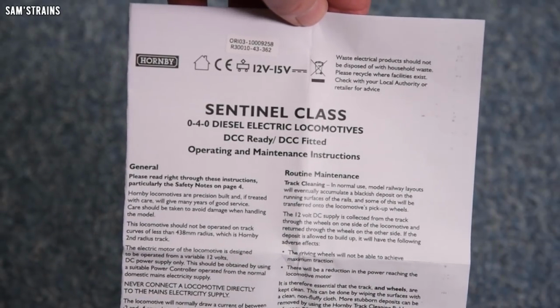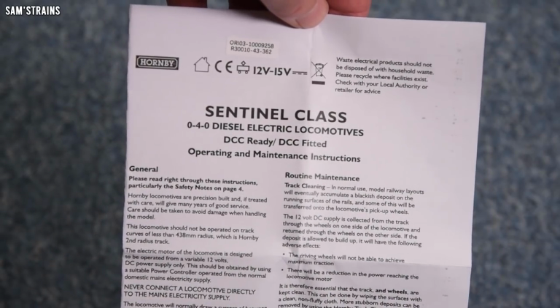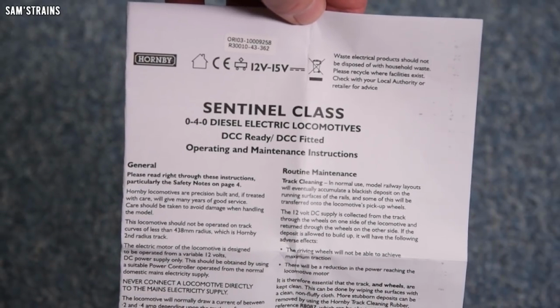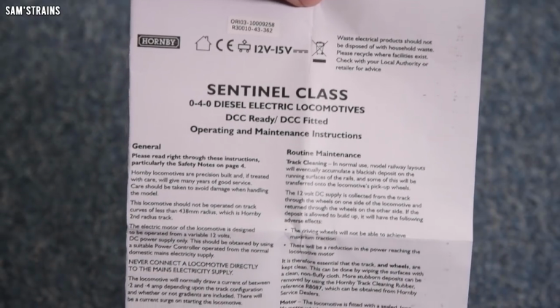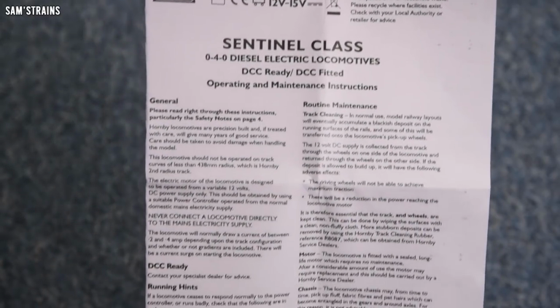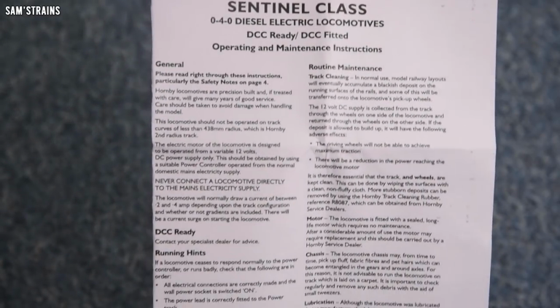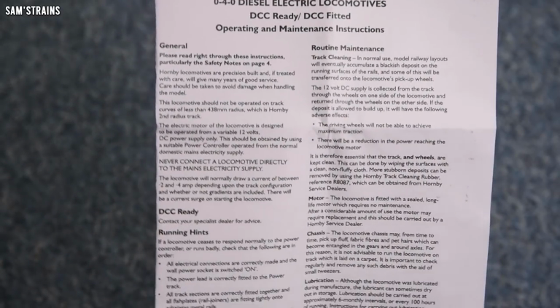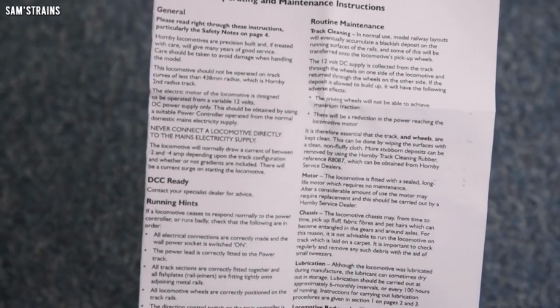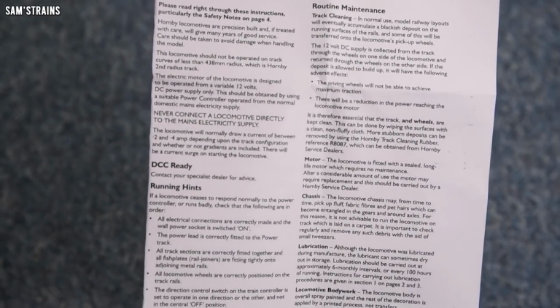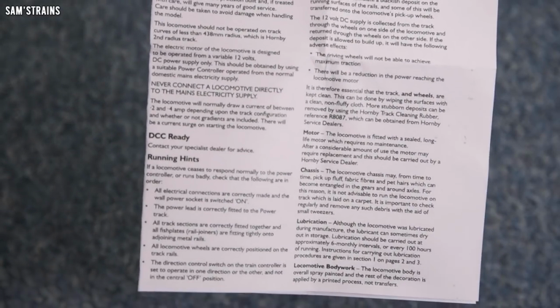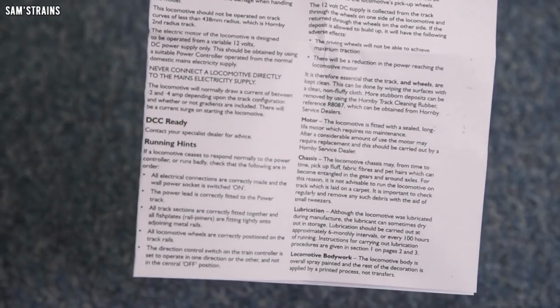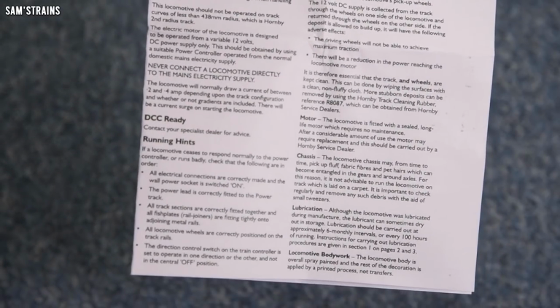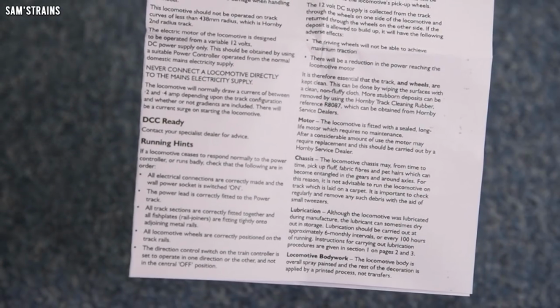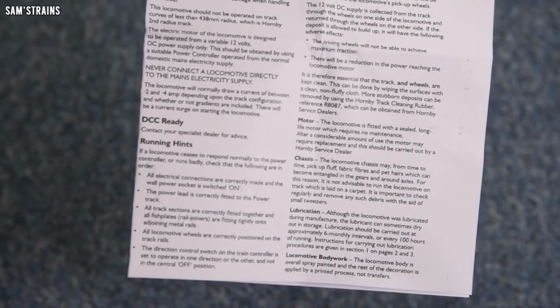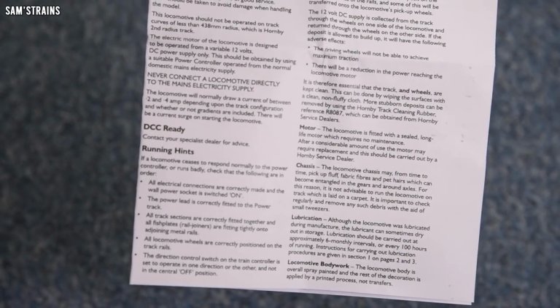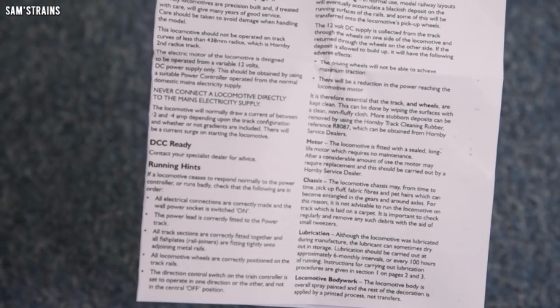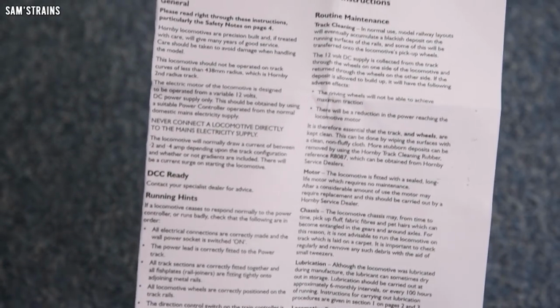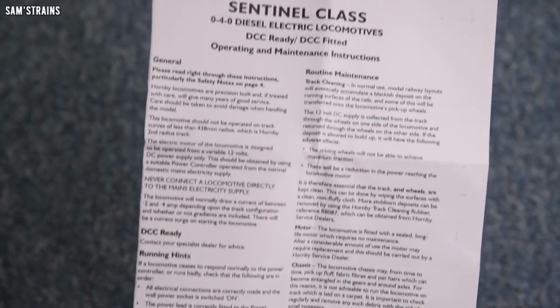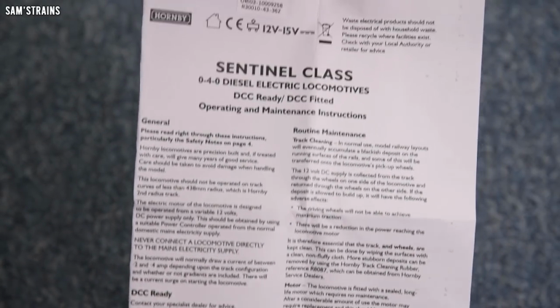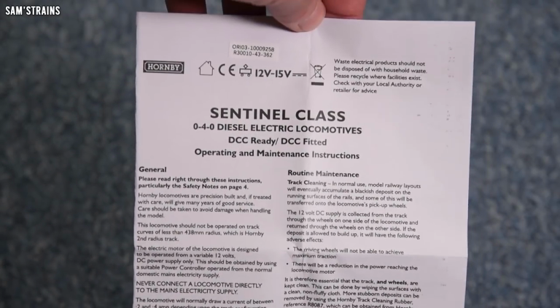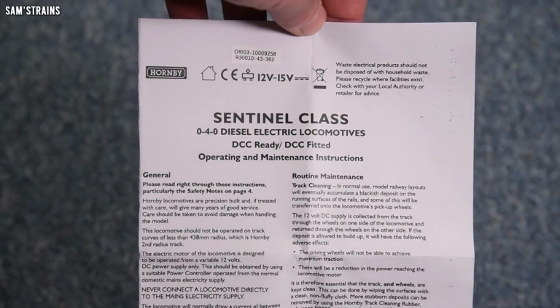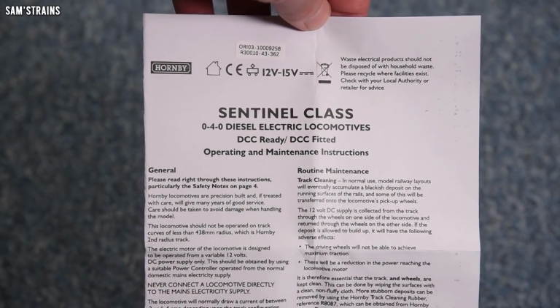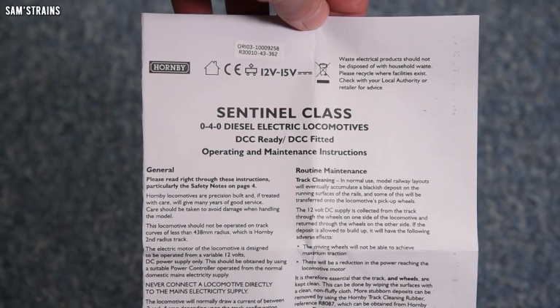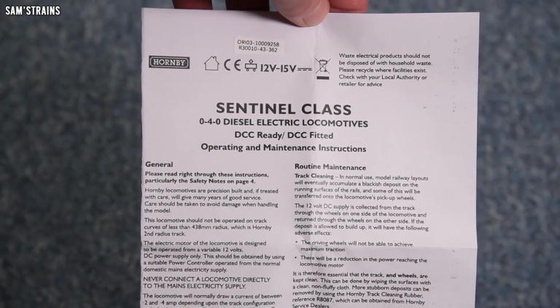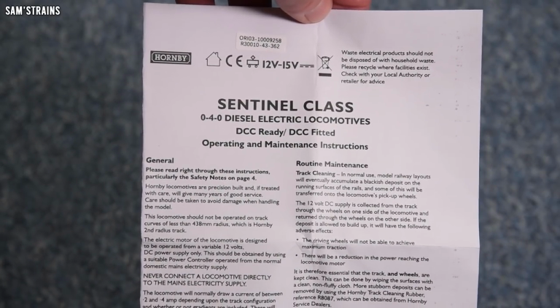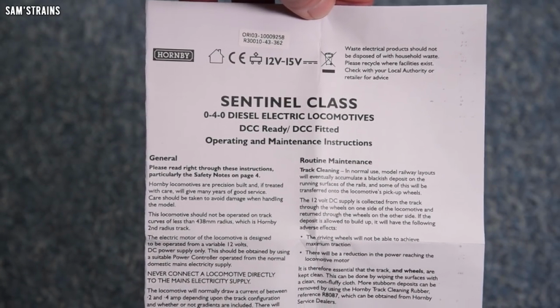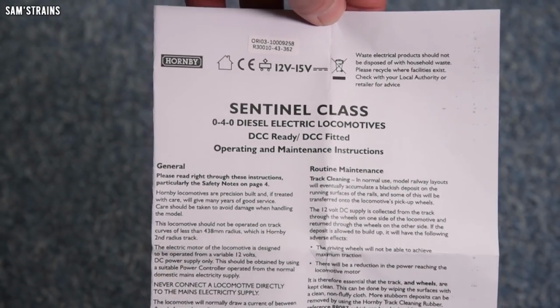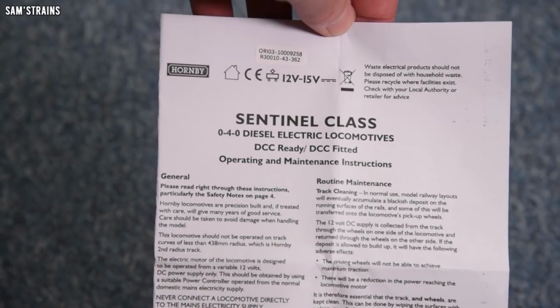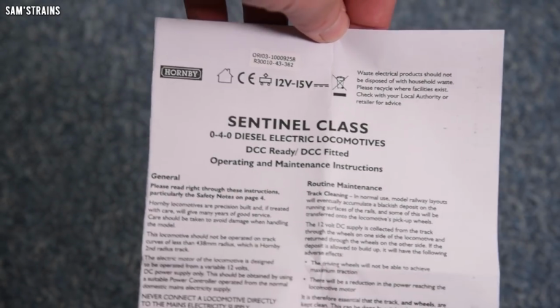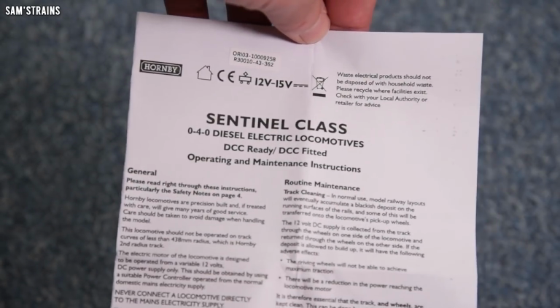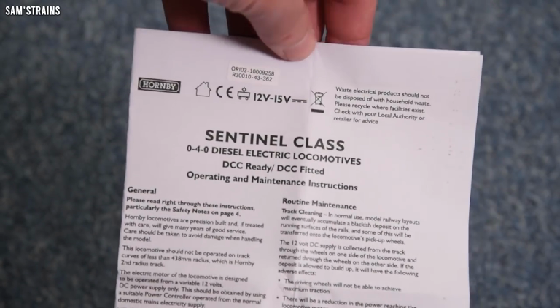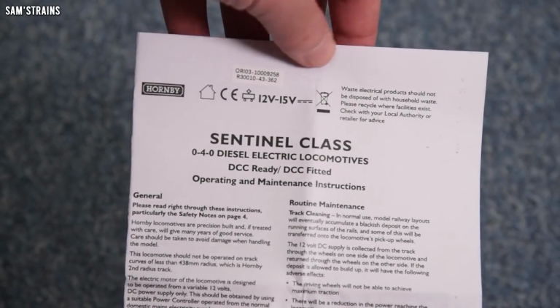And then there's the instruction booklet, which I think is one we will have seen before. This is the Sentinel class, printed slightly off-kilter as you can see, but never mind.